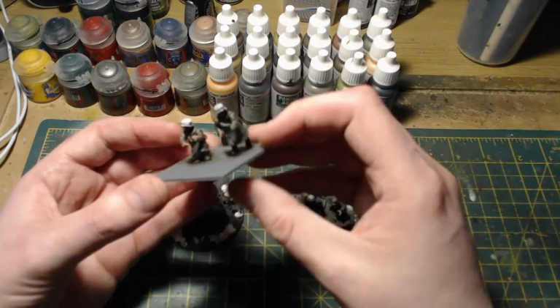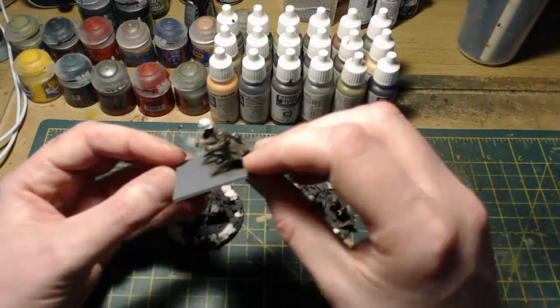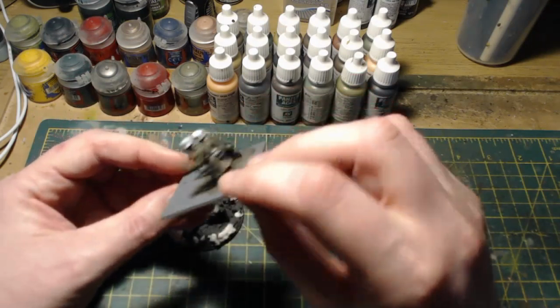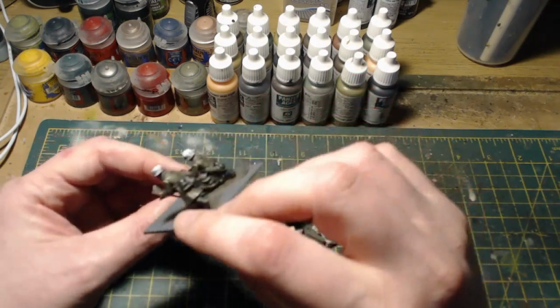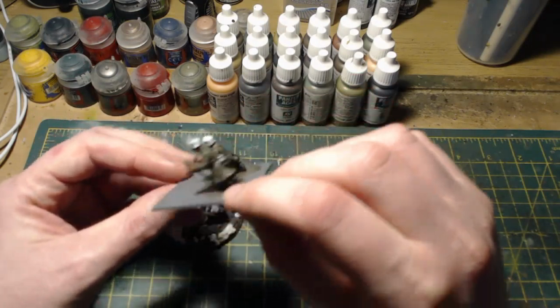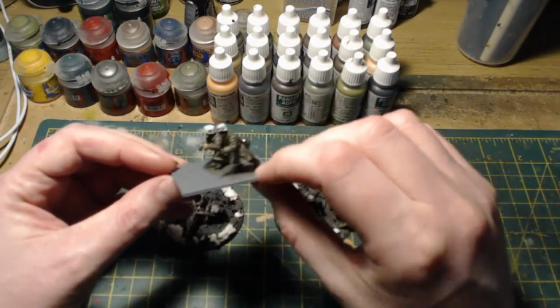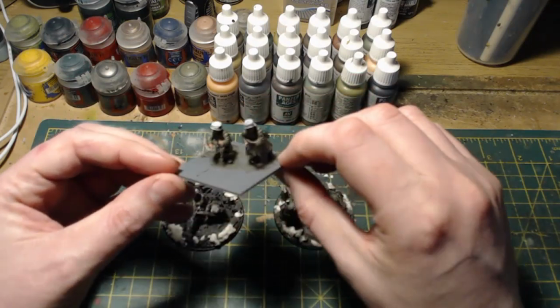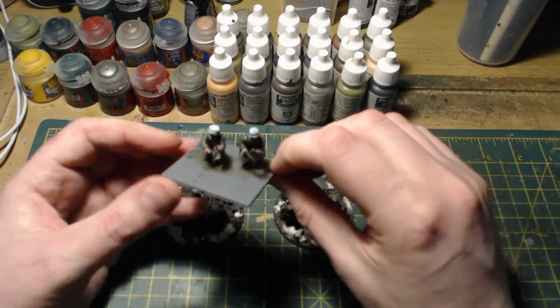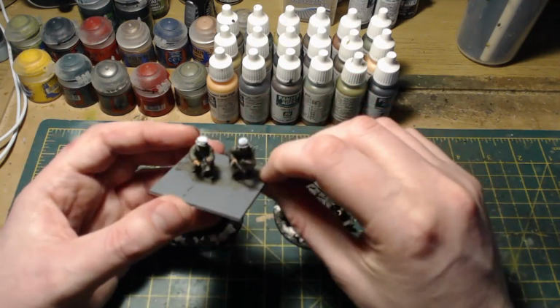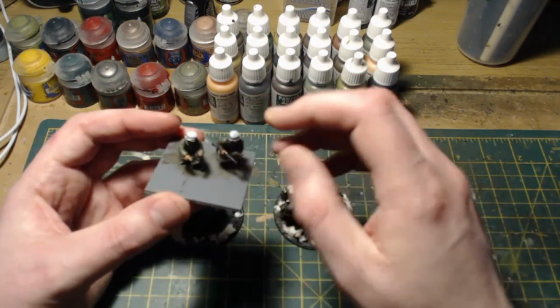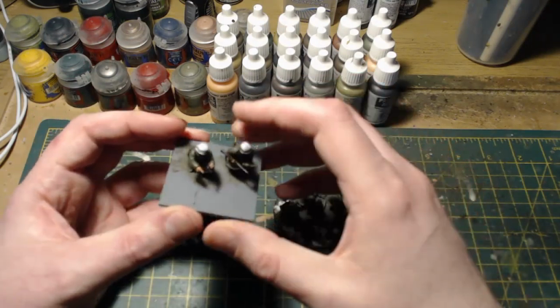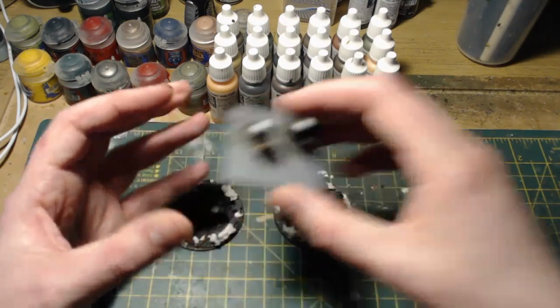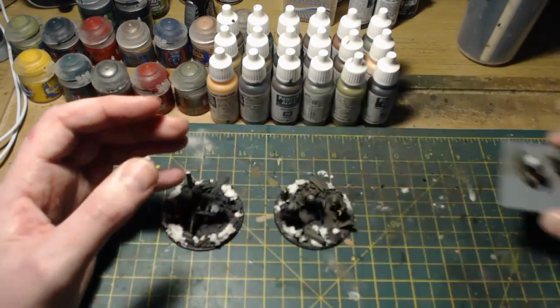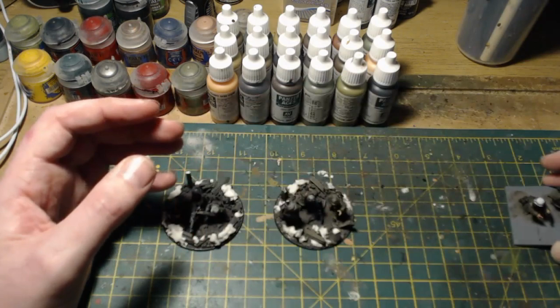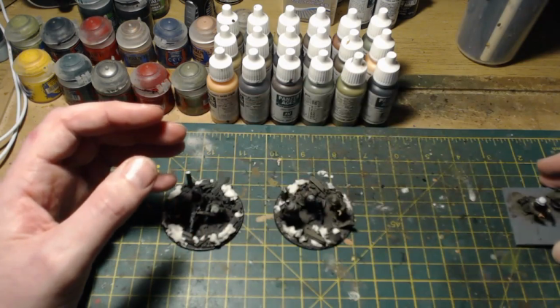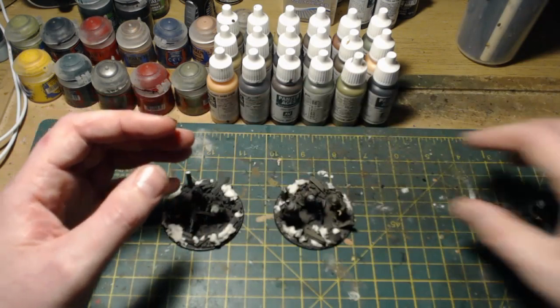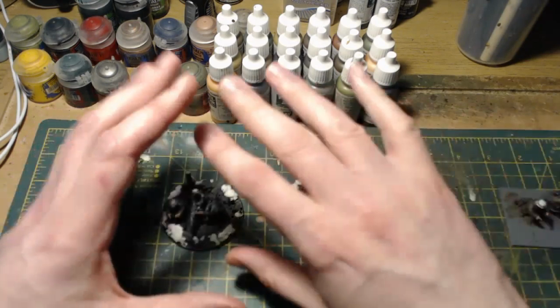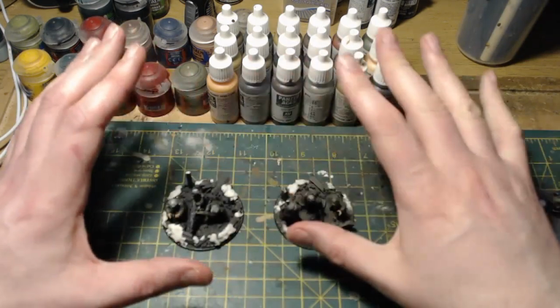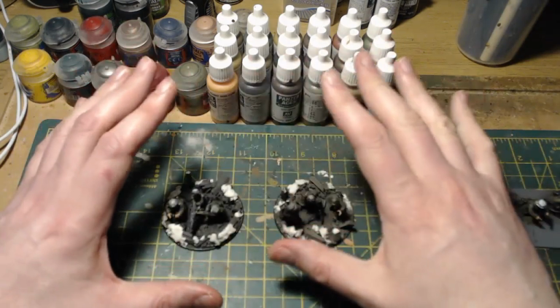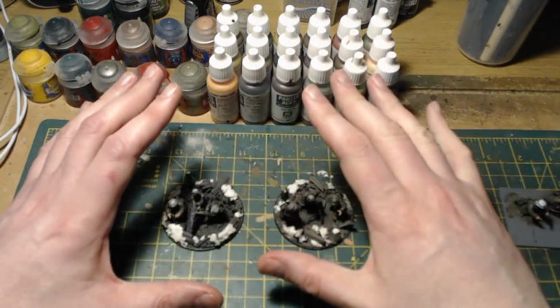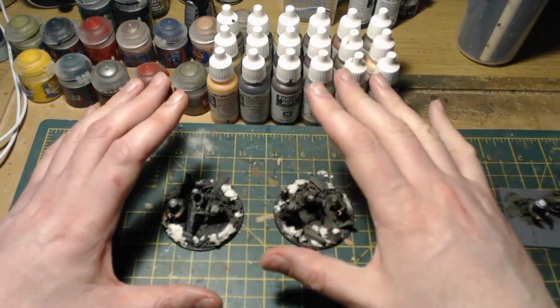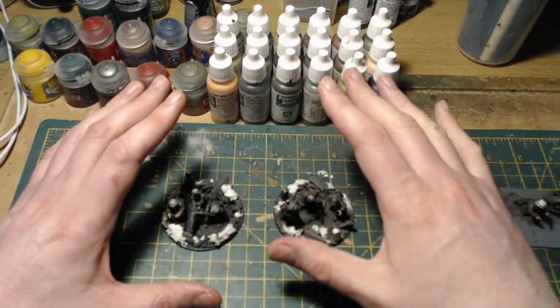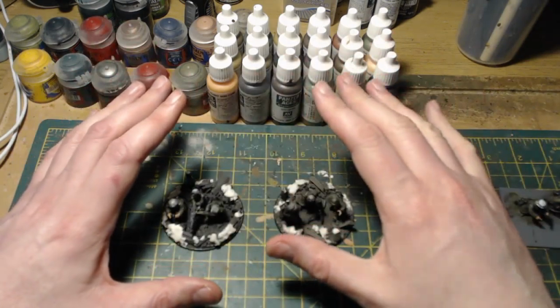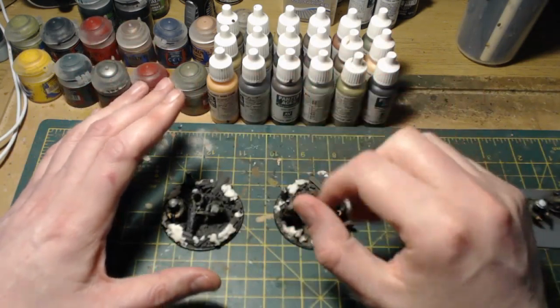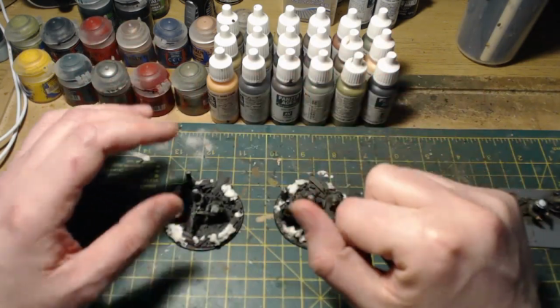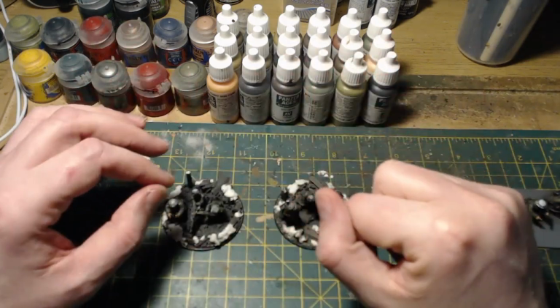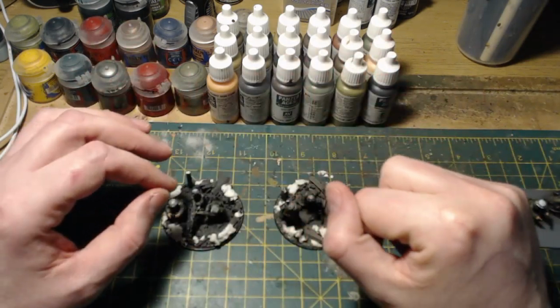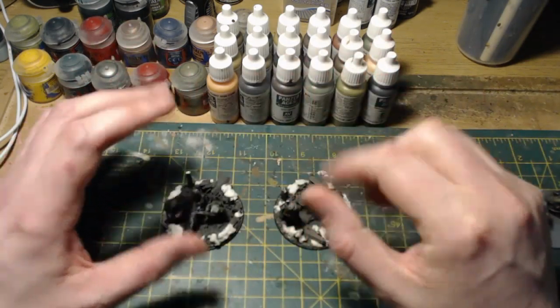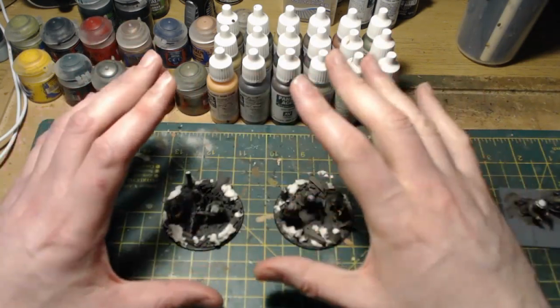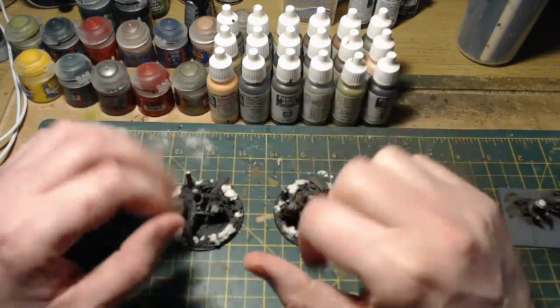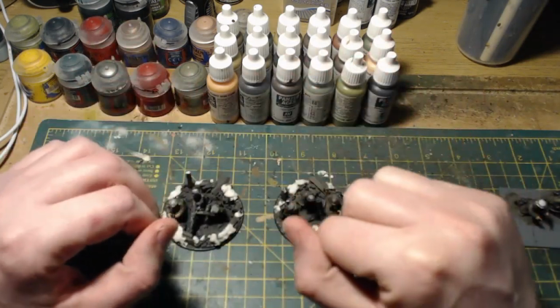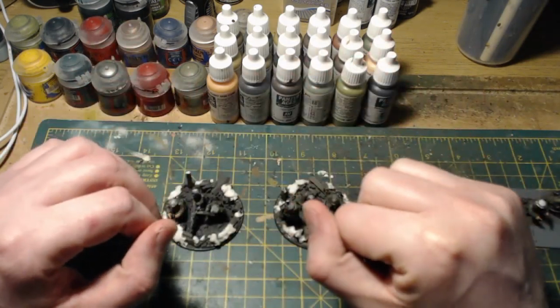I'm going to change the camera angle so you can see exactly what I'm doing when I make these bases, and I'll see you all very soon.